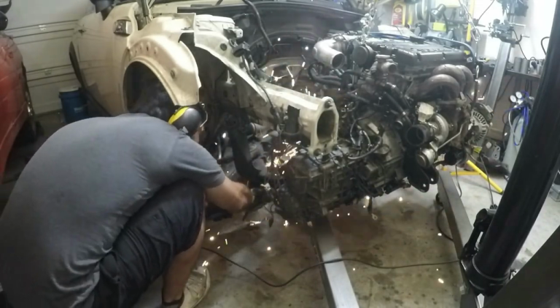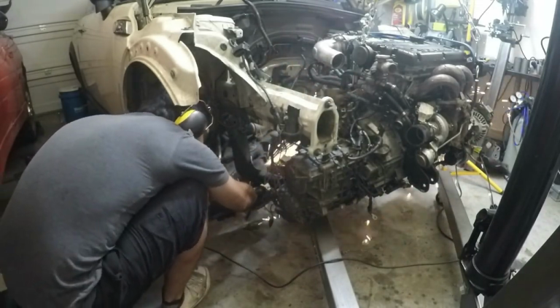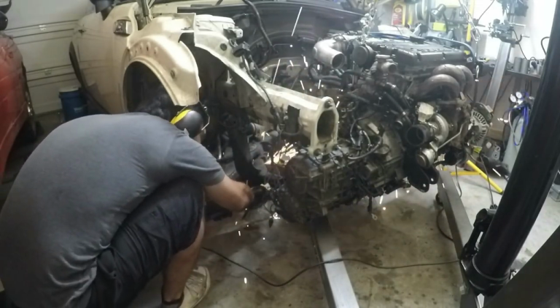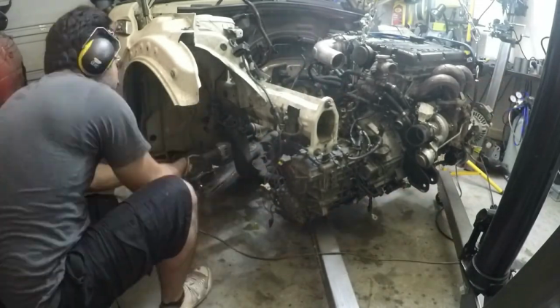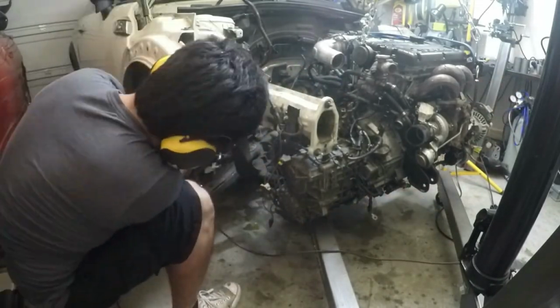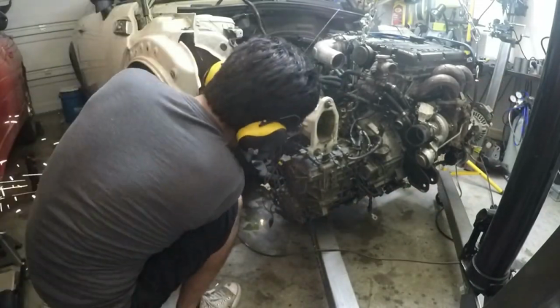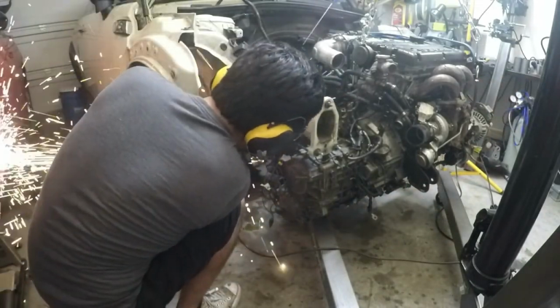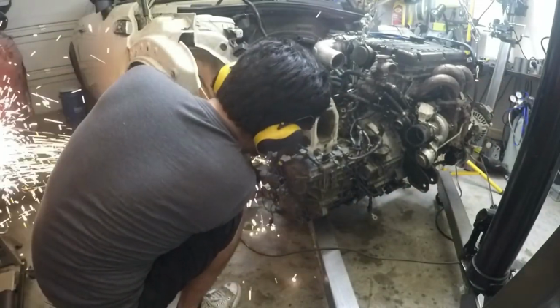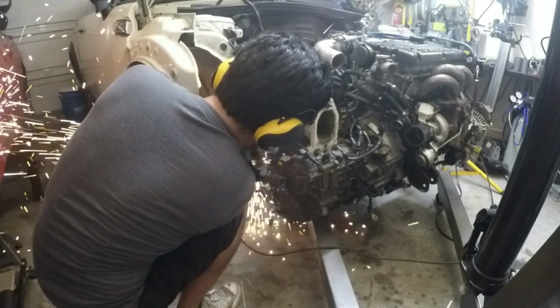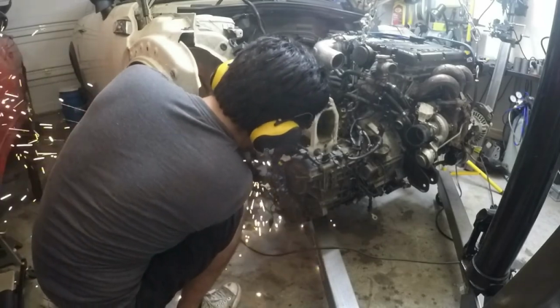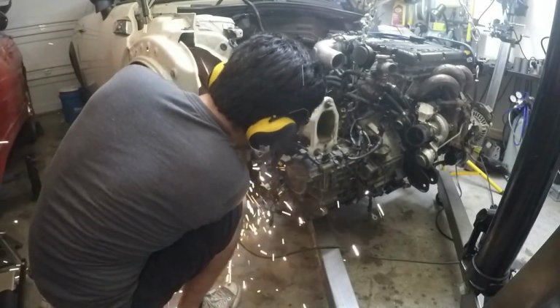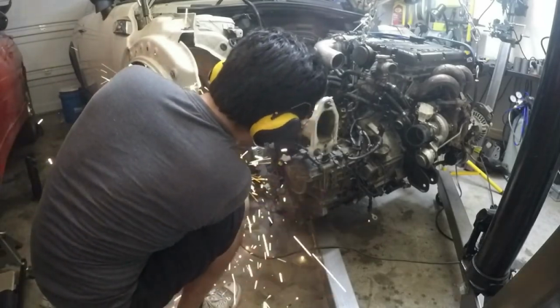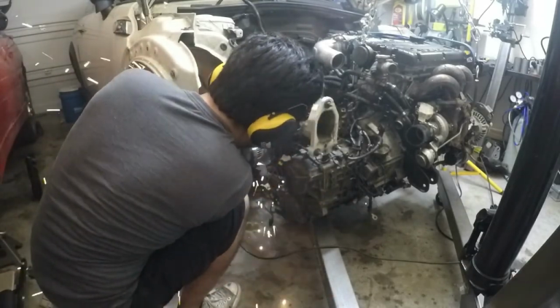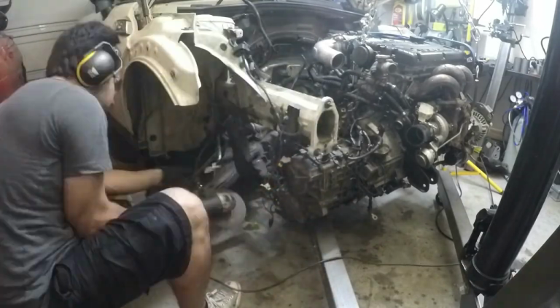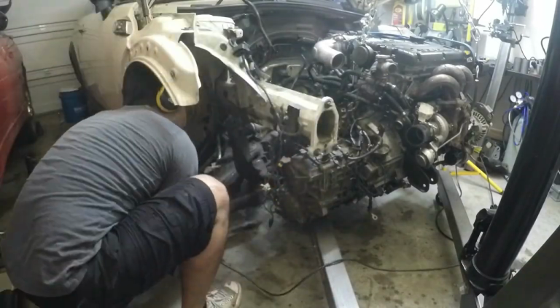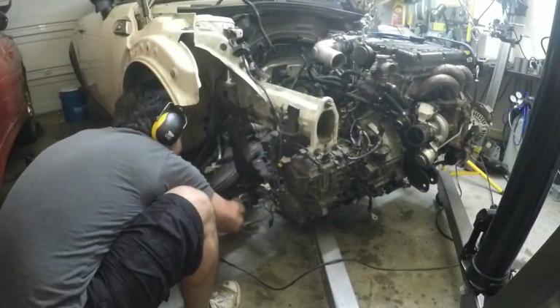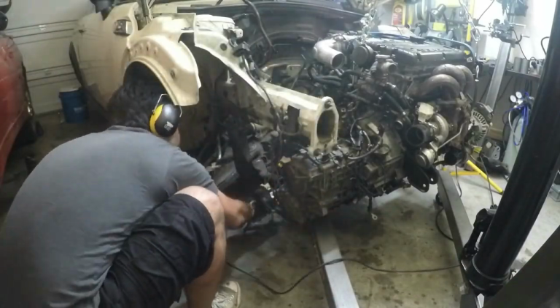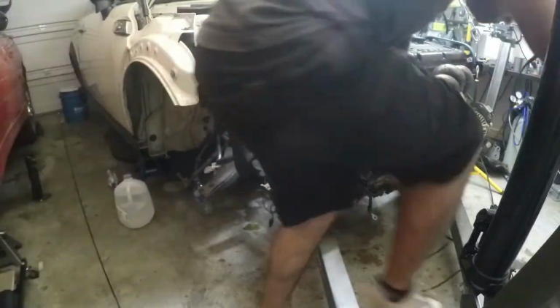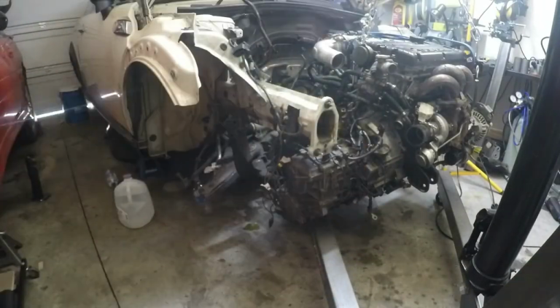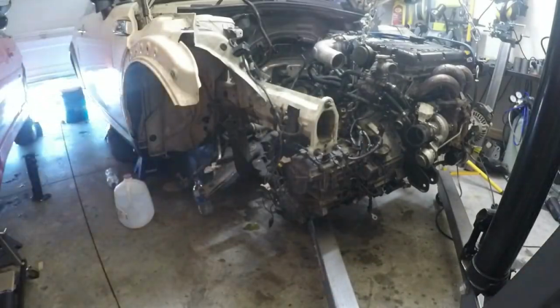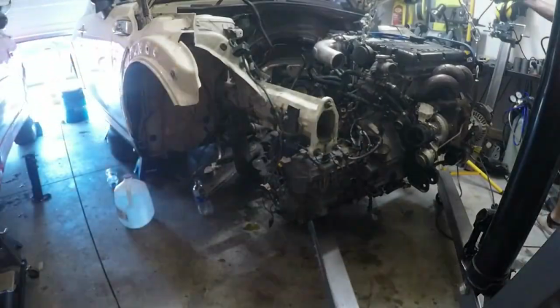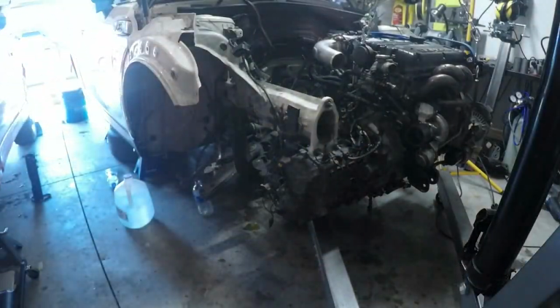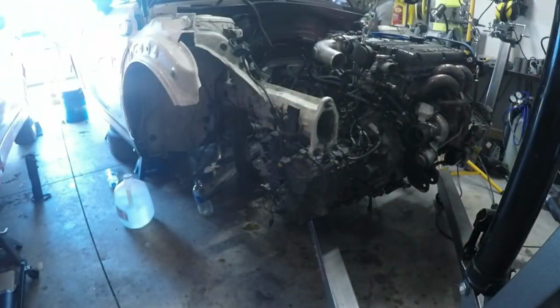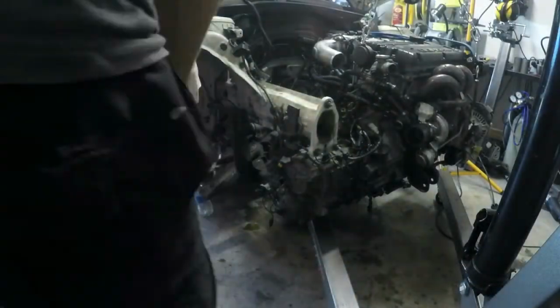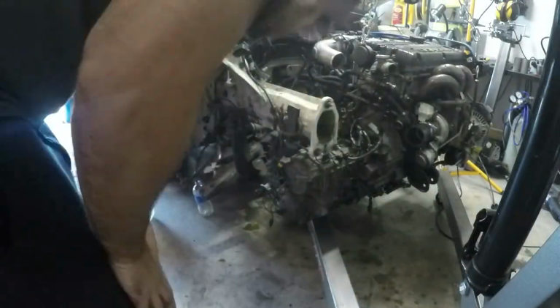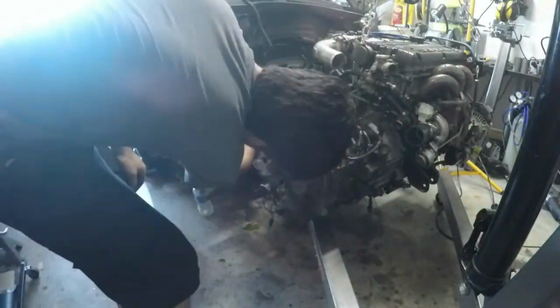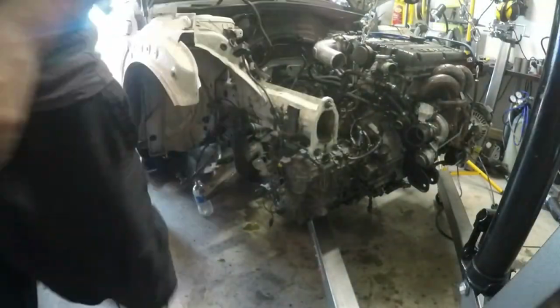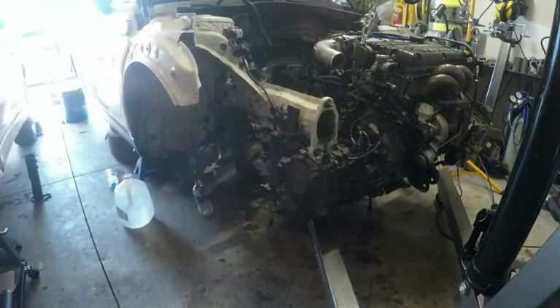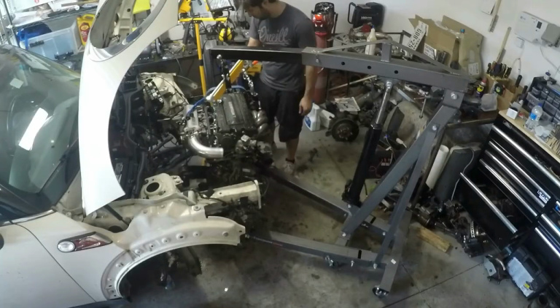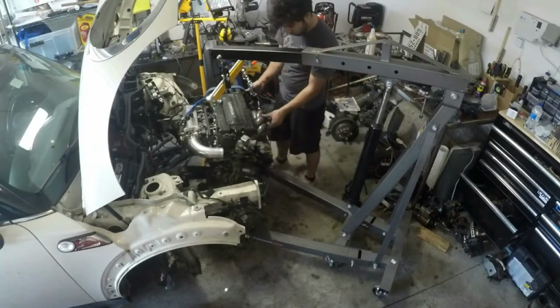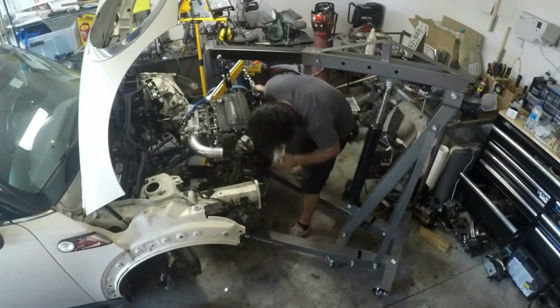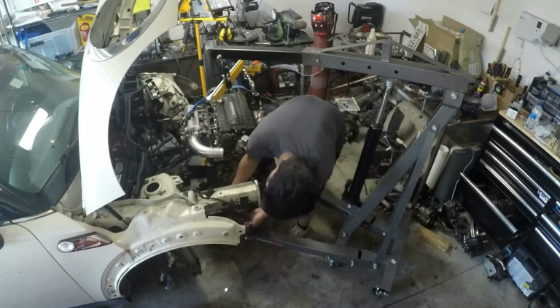Later on, we're going to tie back into the frame when we actually hook up our GSX lower control arm into the Mini Cooper frame.